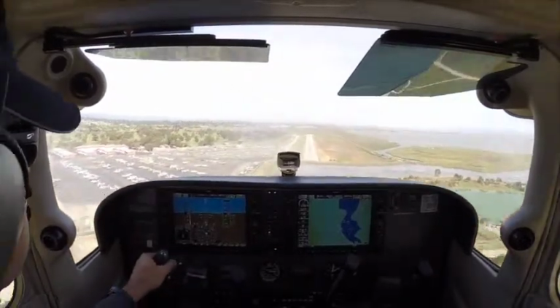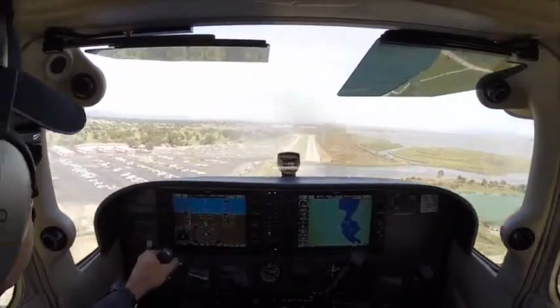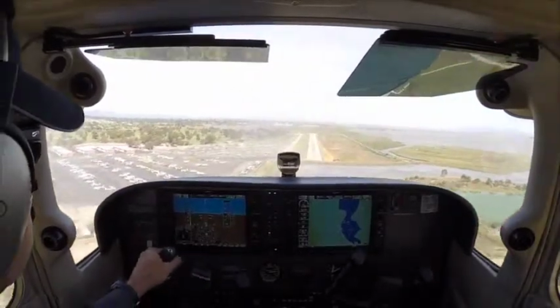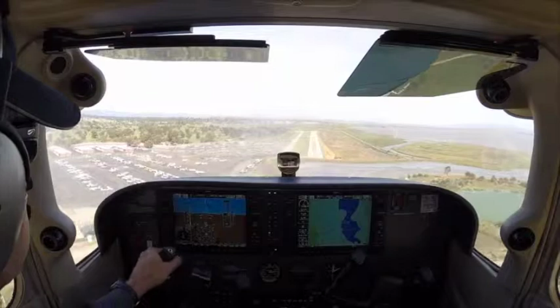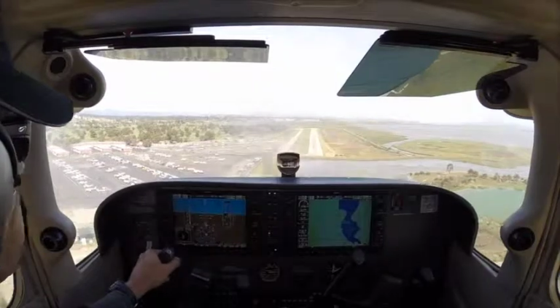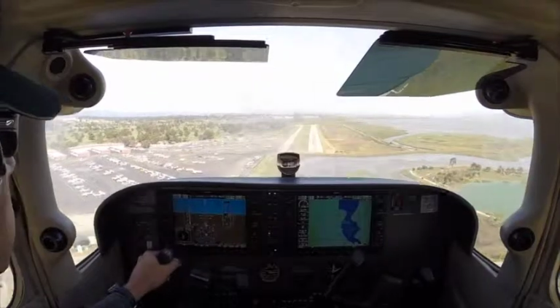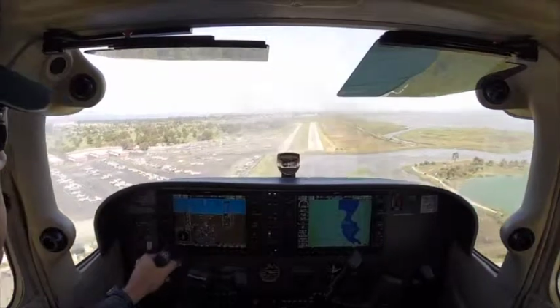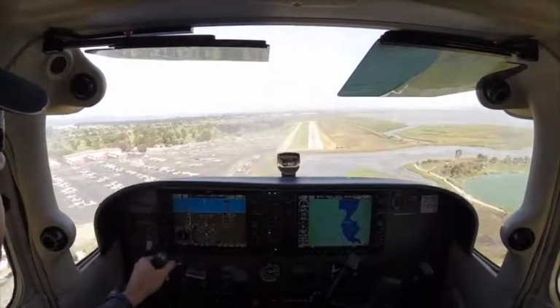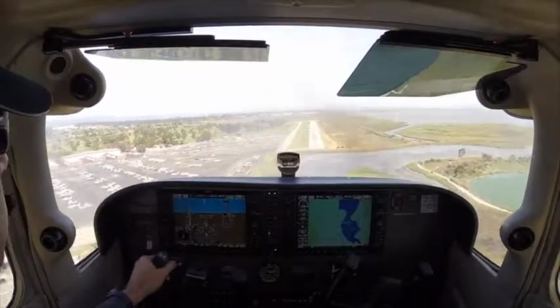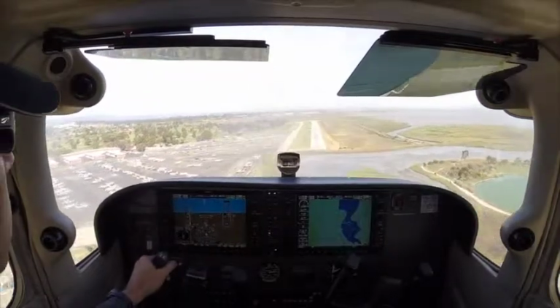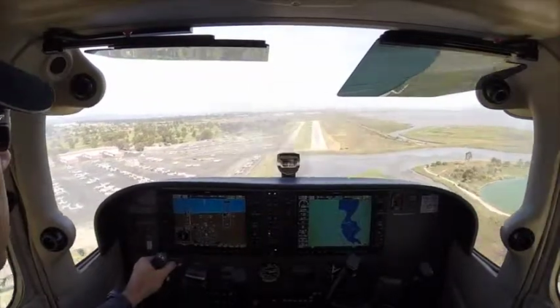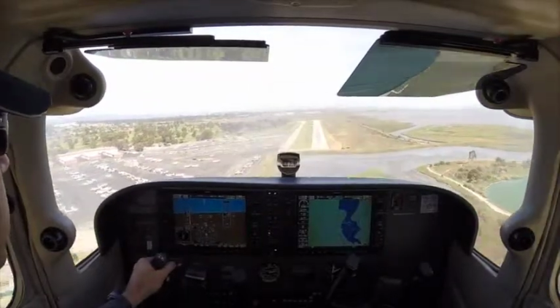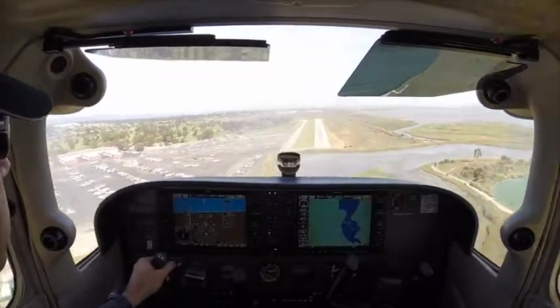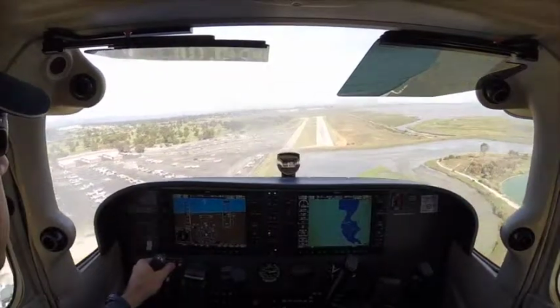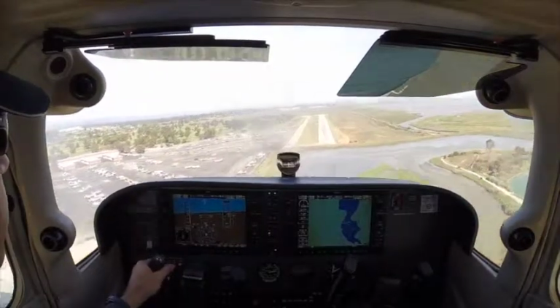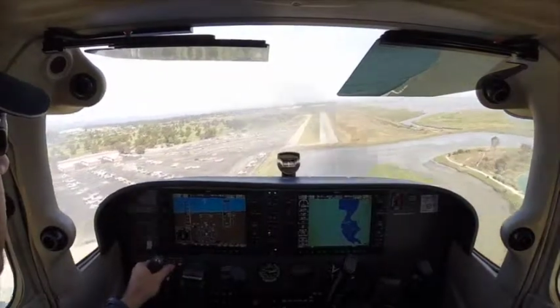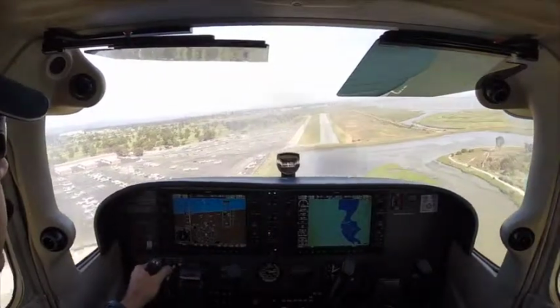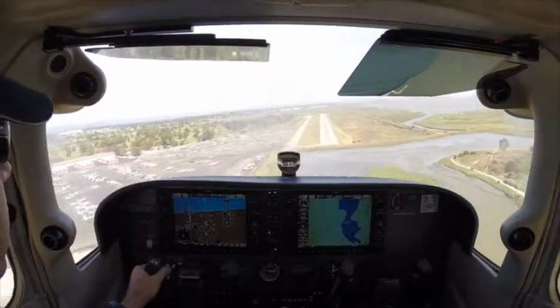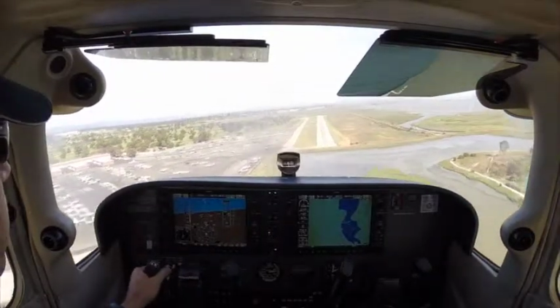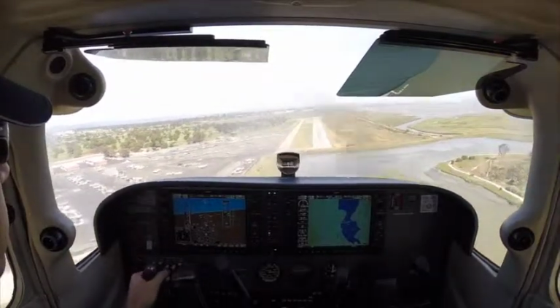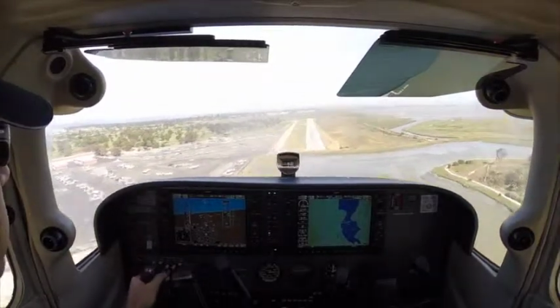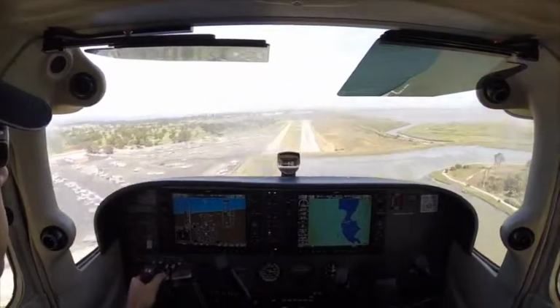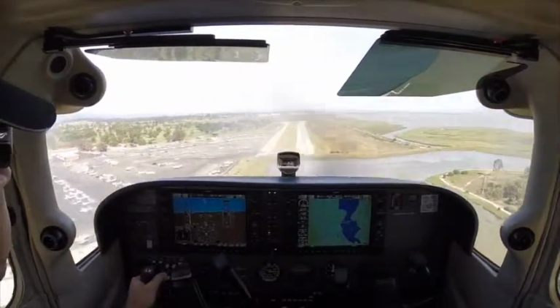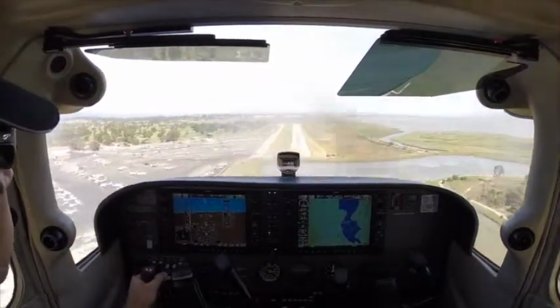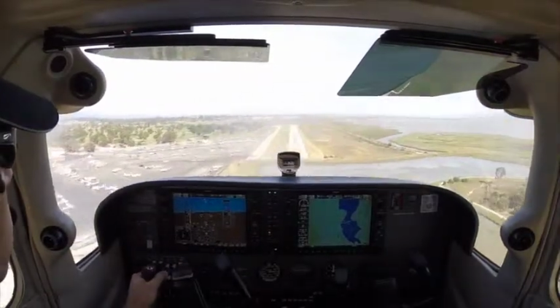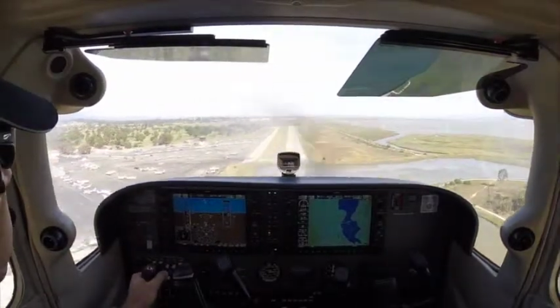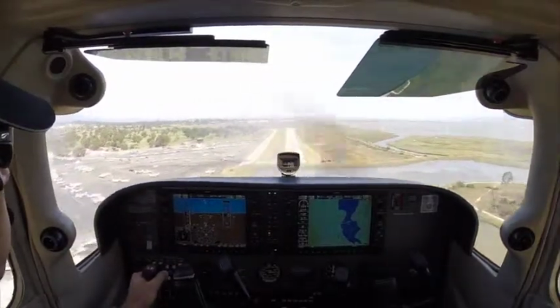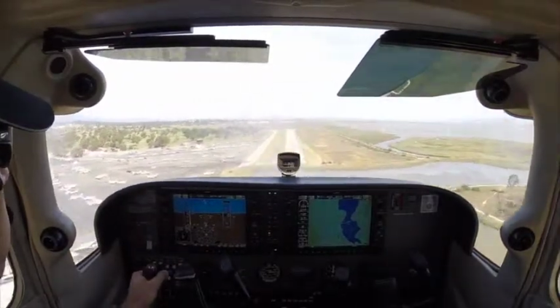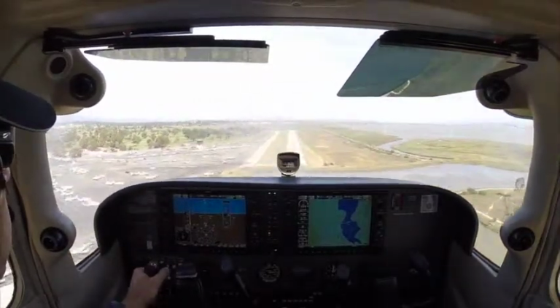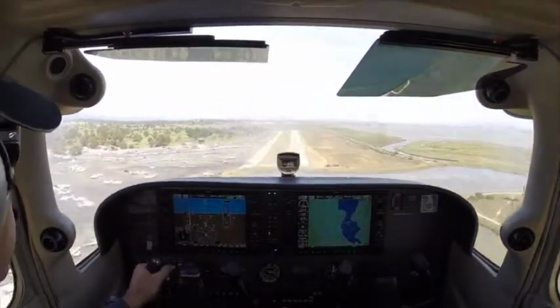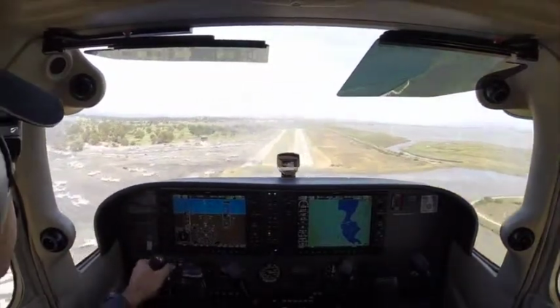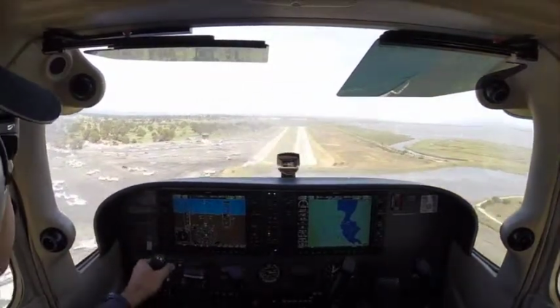6RG, straight in to turn base. Oh, it got scooped up there. So 6RG, turn base. Okay, good. Turning base, 6RG.